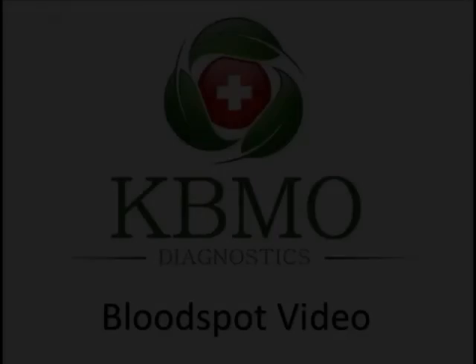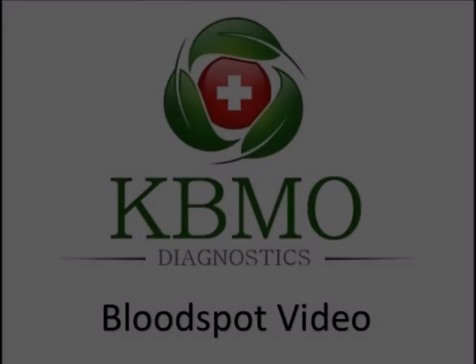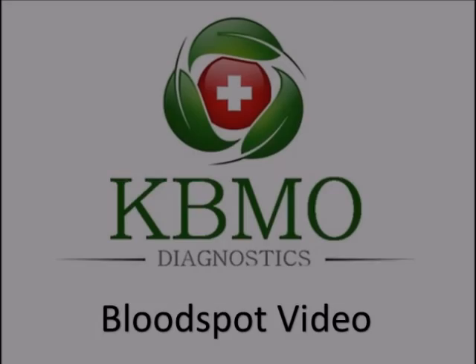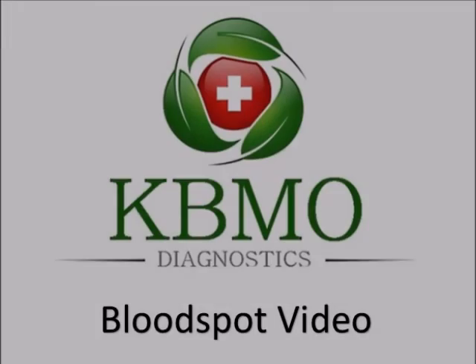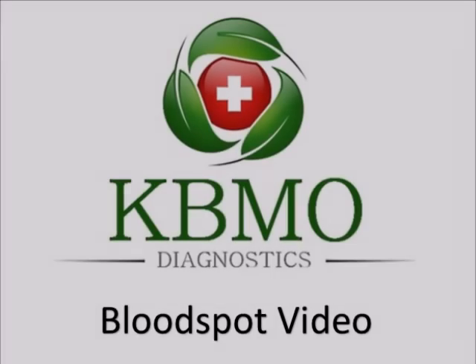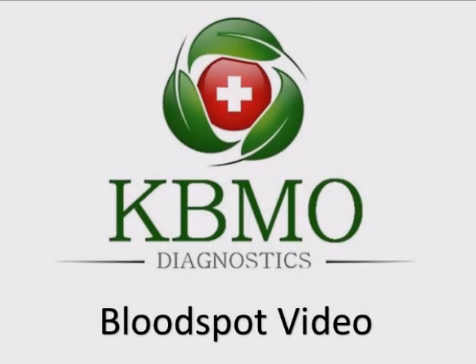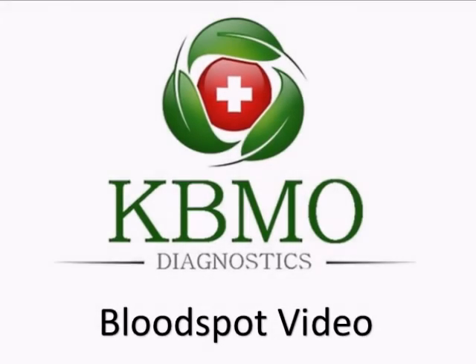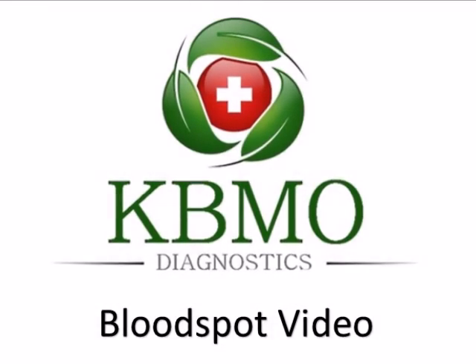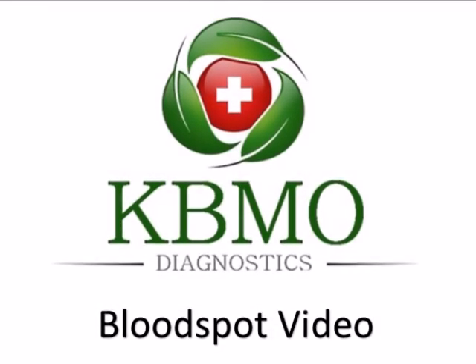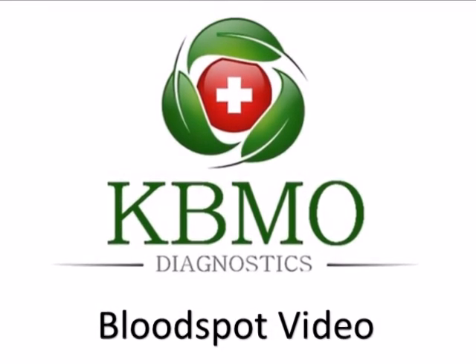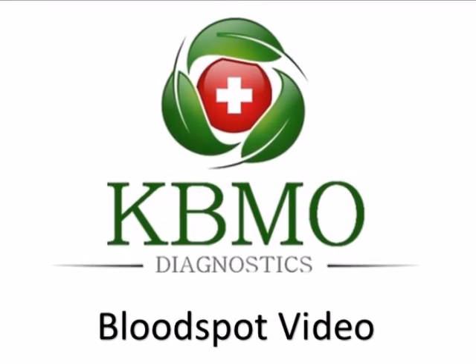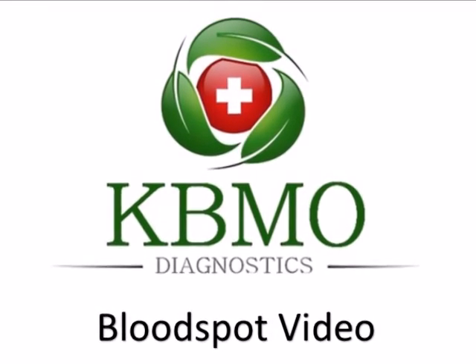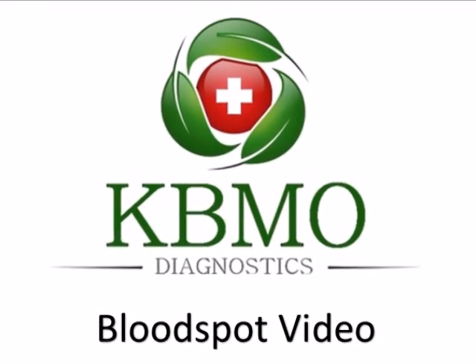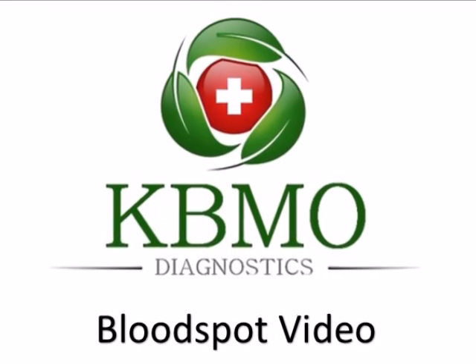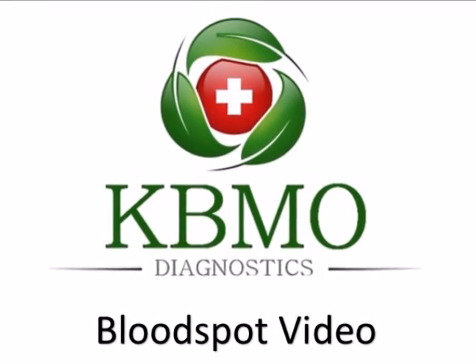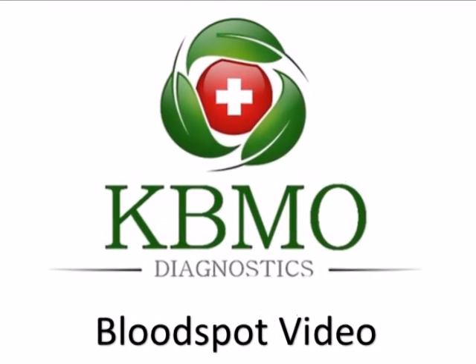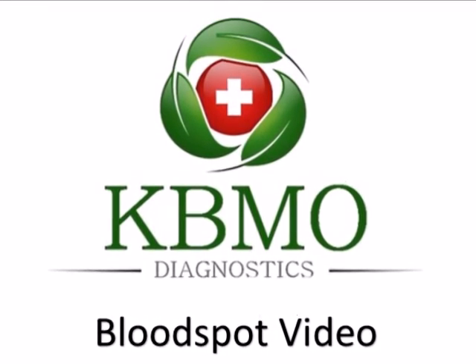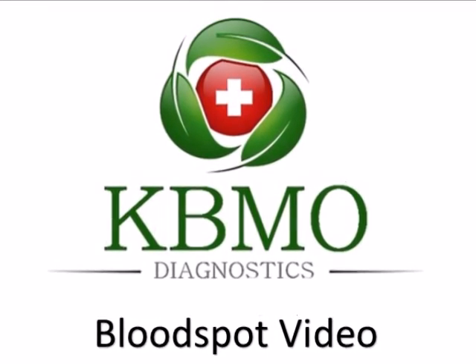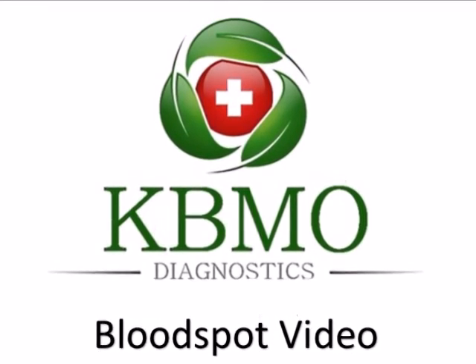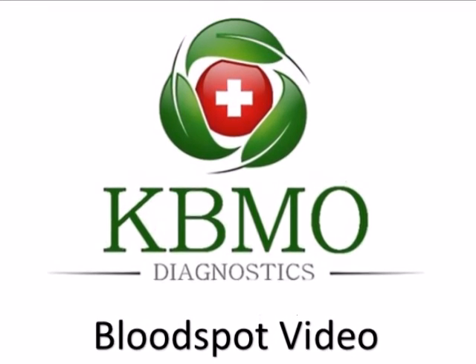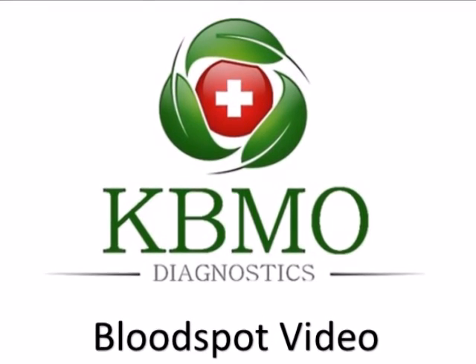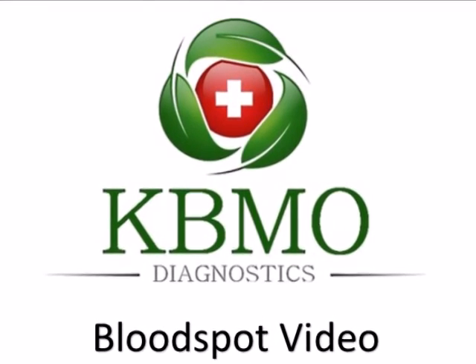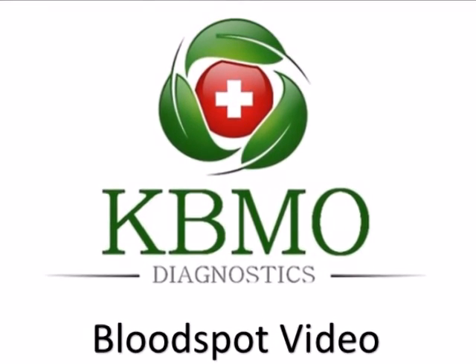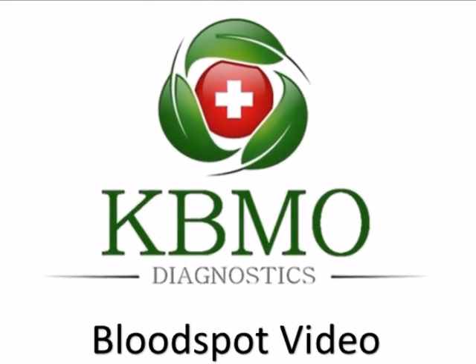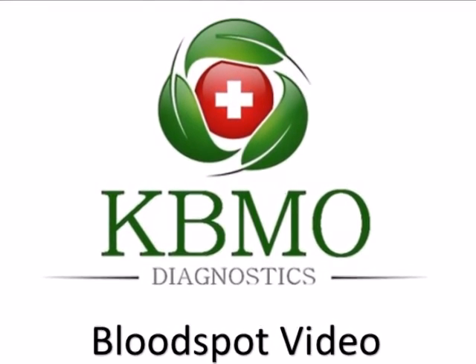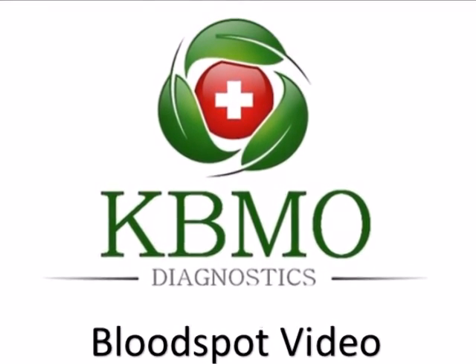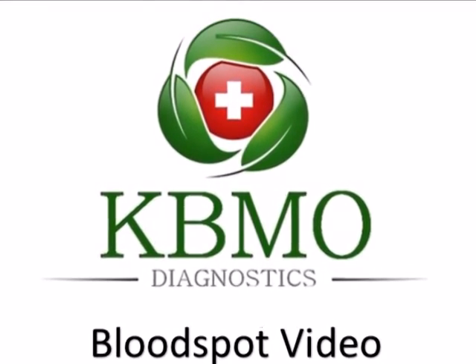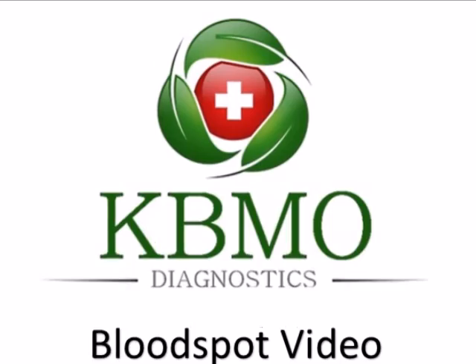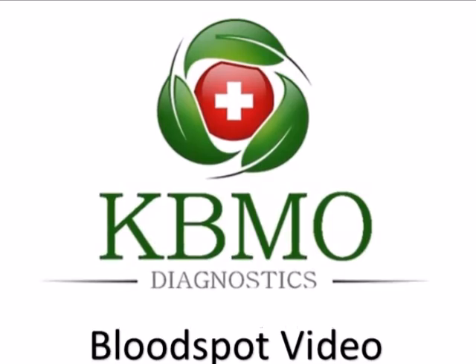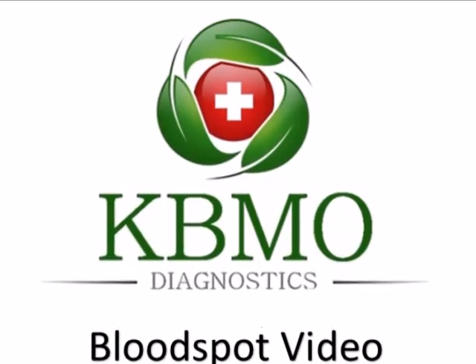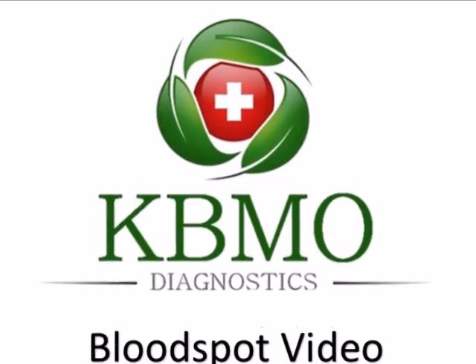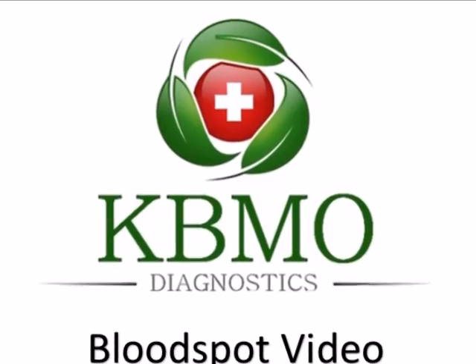In this video we are going to demonstrate the collection of a finger stick blood sample to send to the lab for testing.